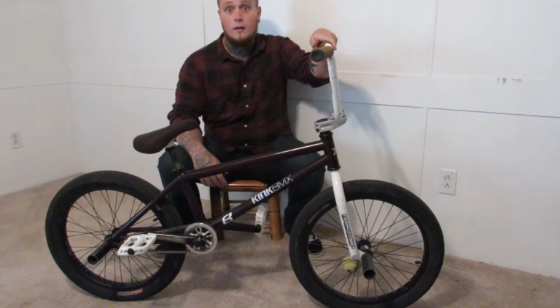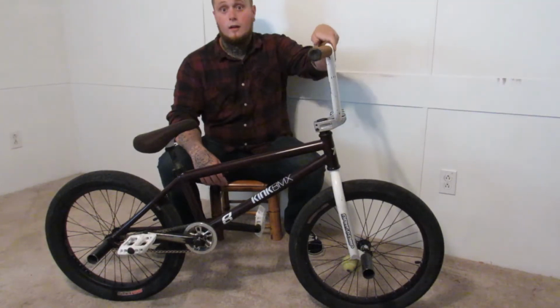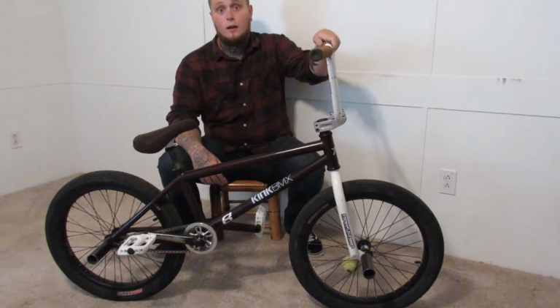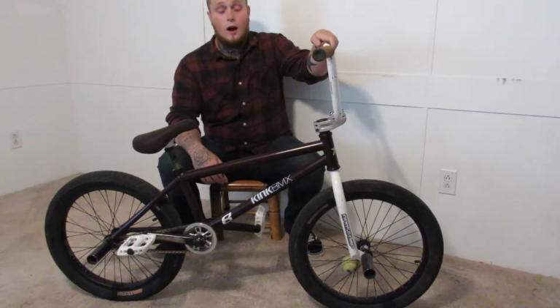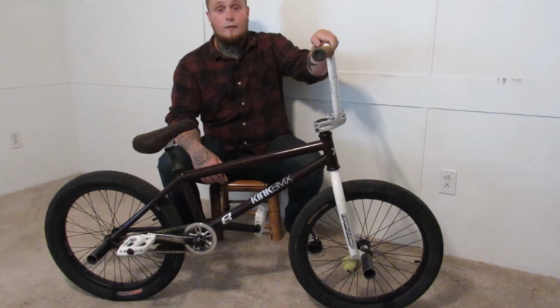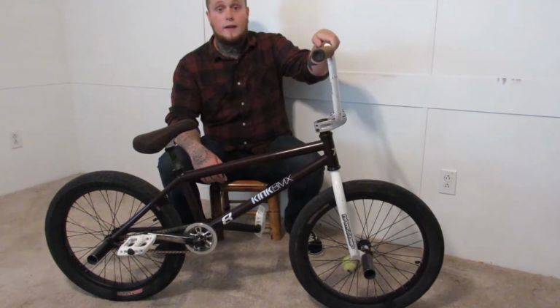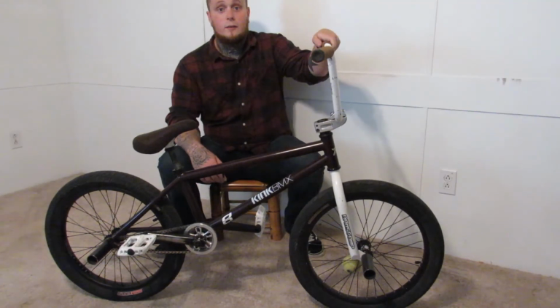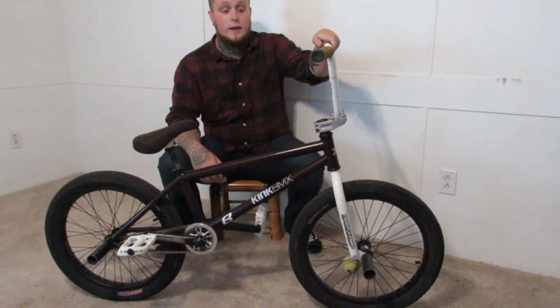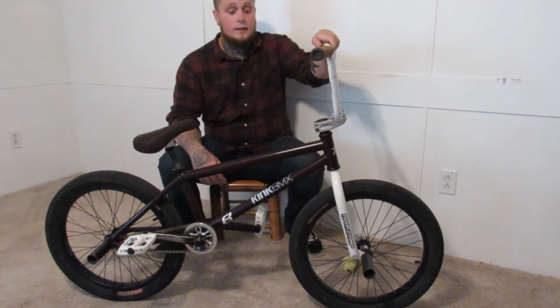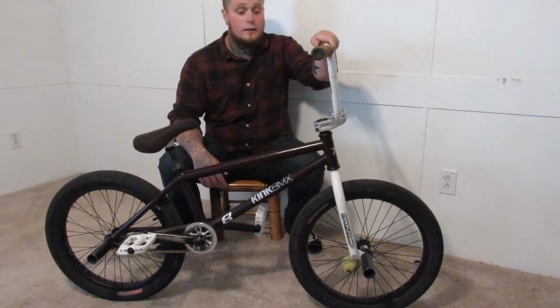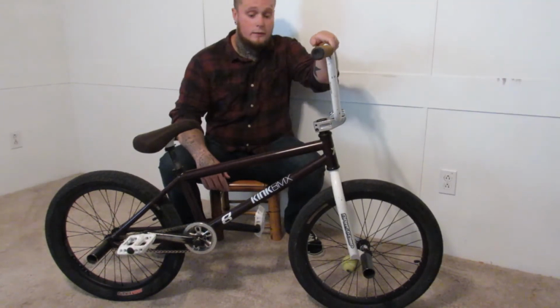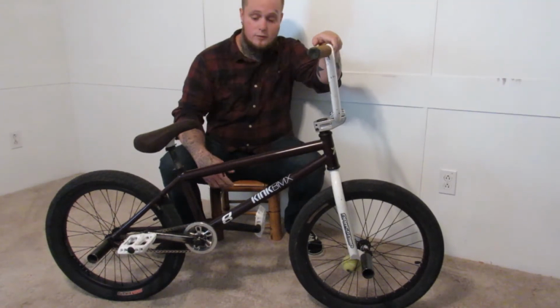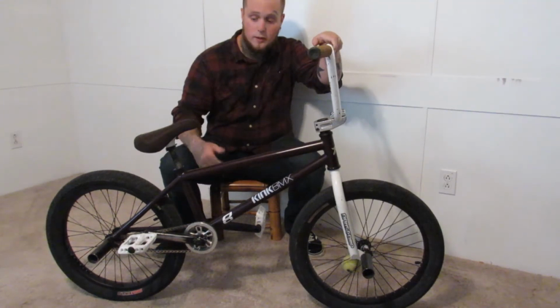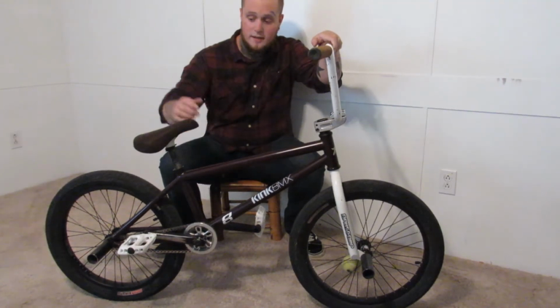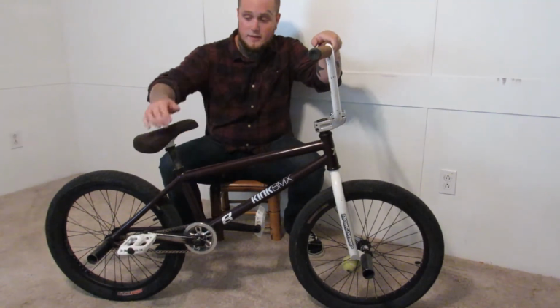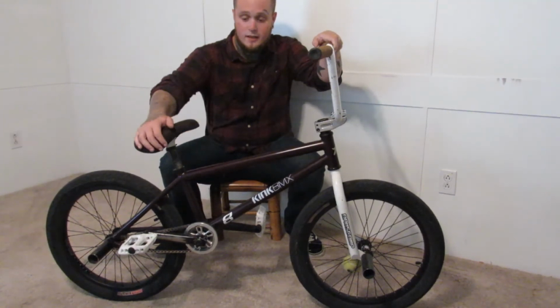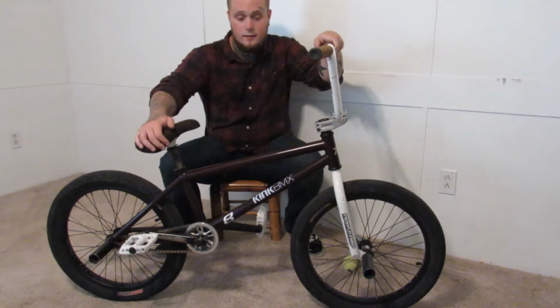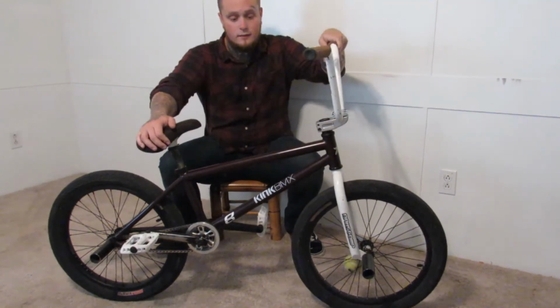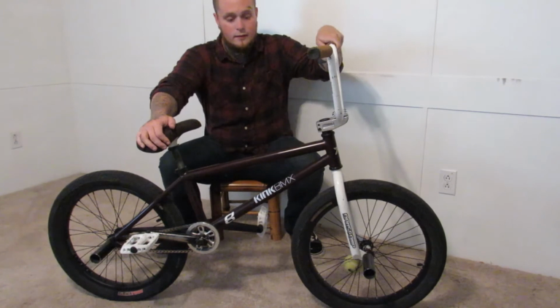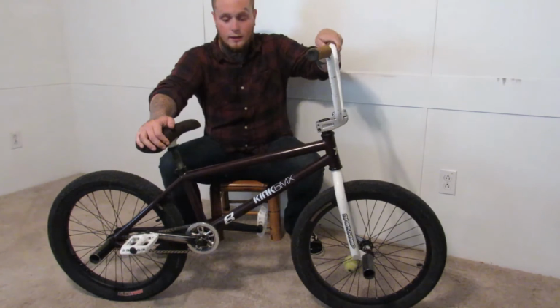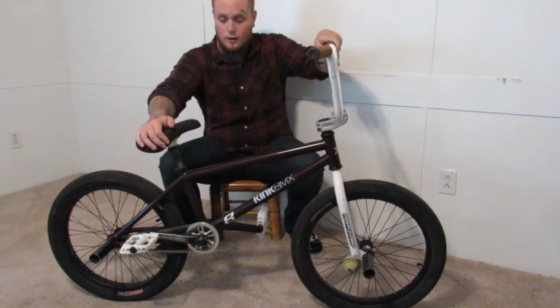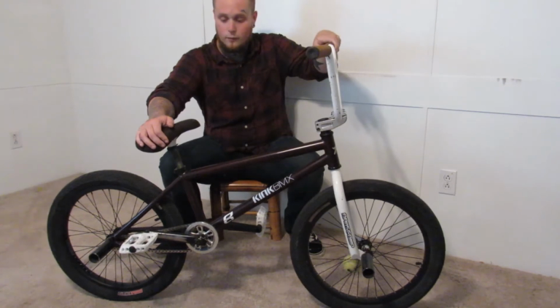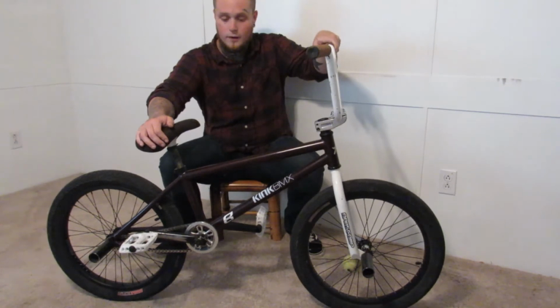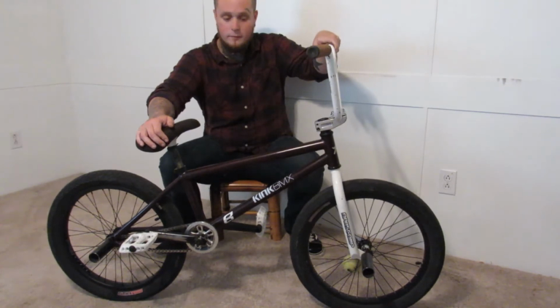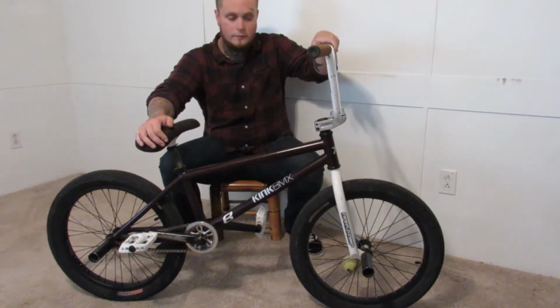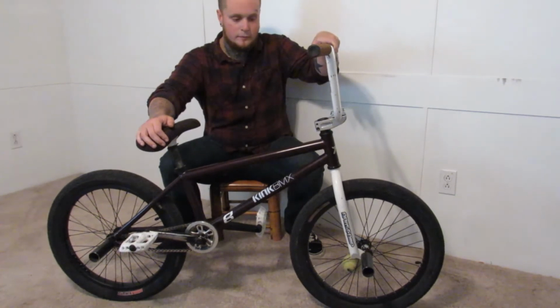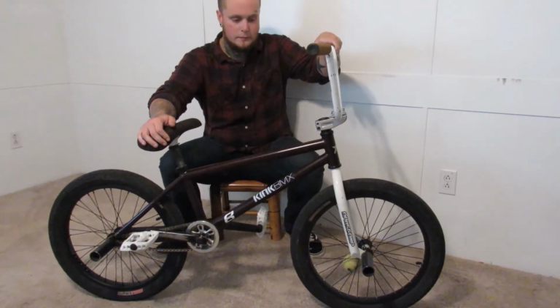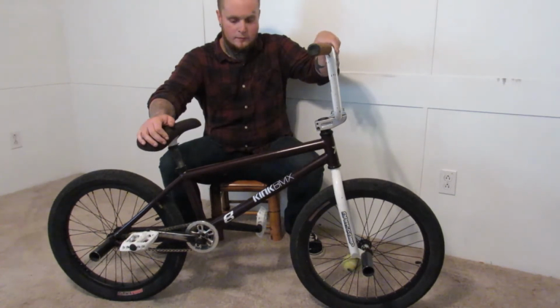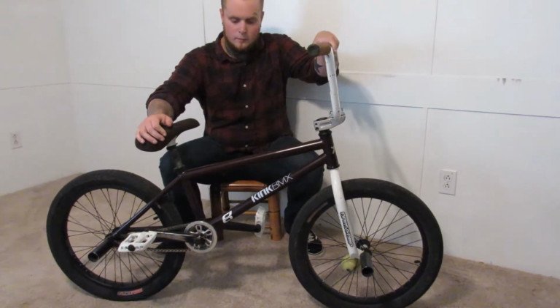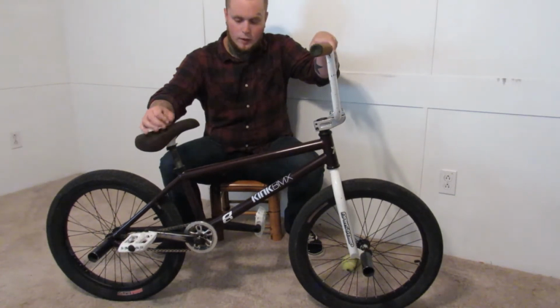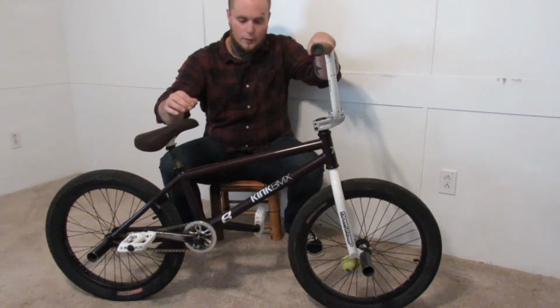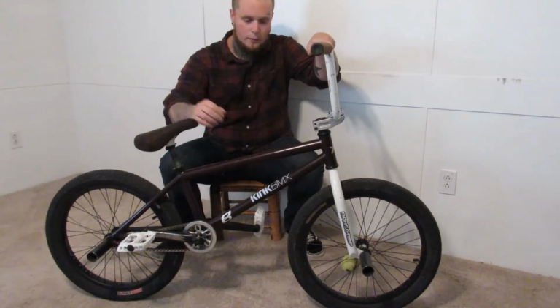Alright, finally we got the 2017 King Curb frame in plum purple.